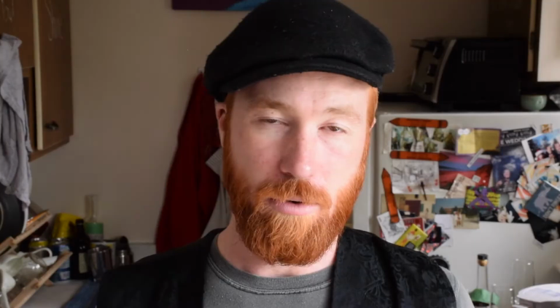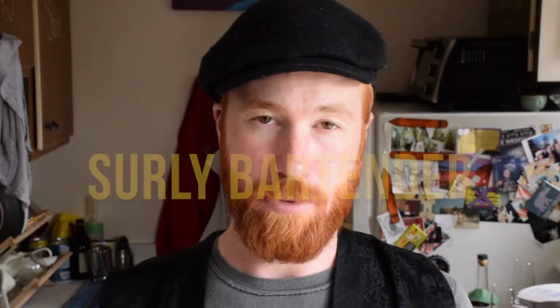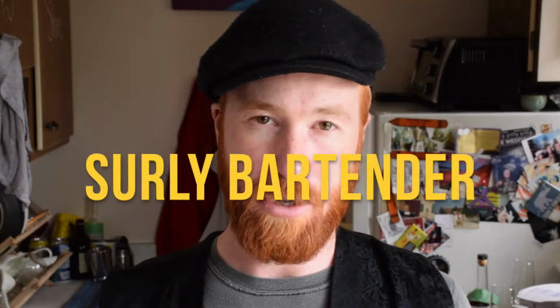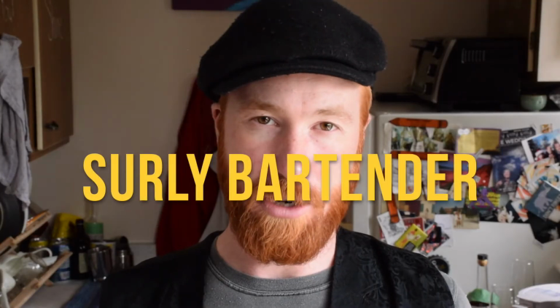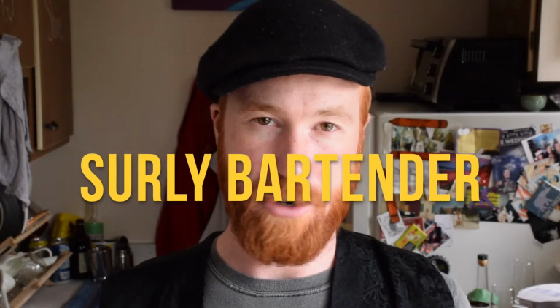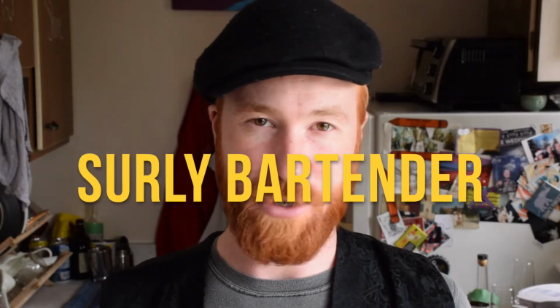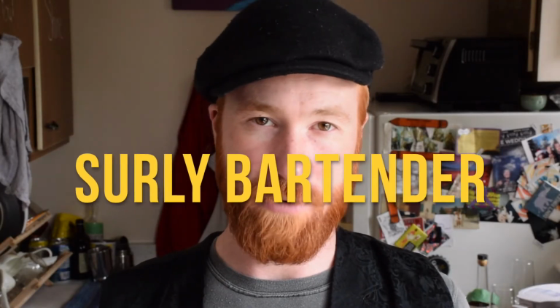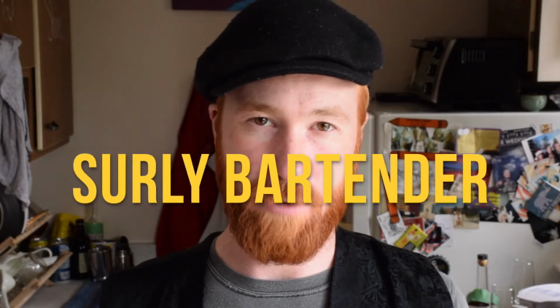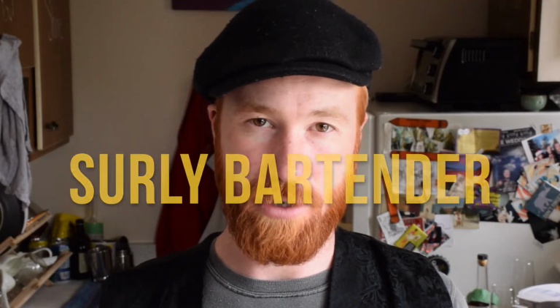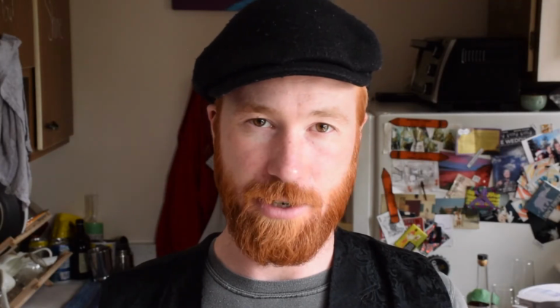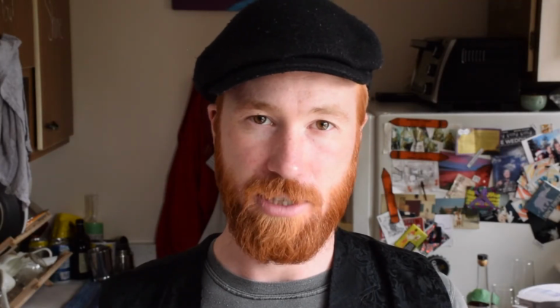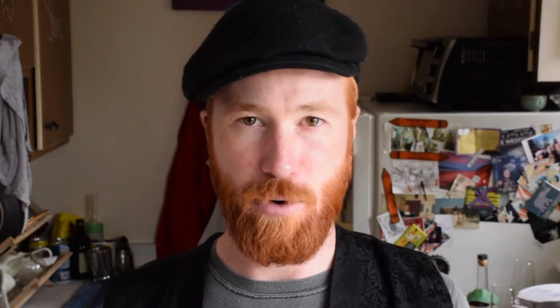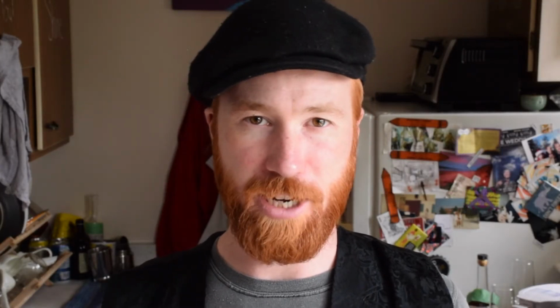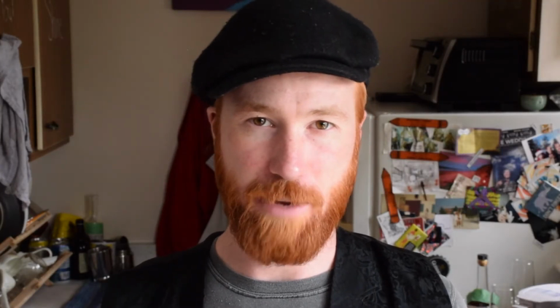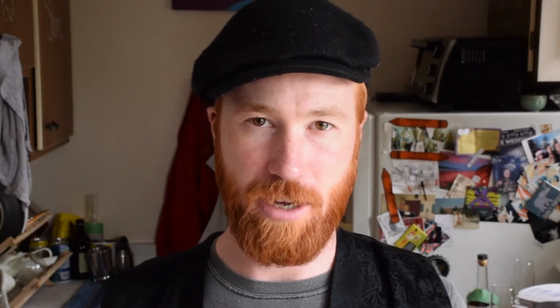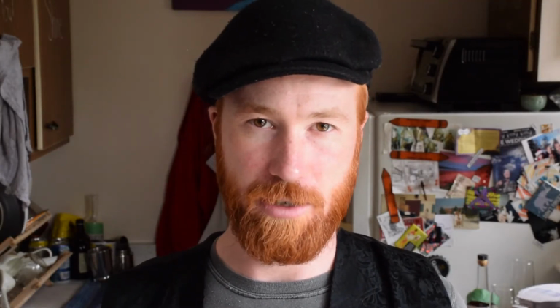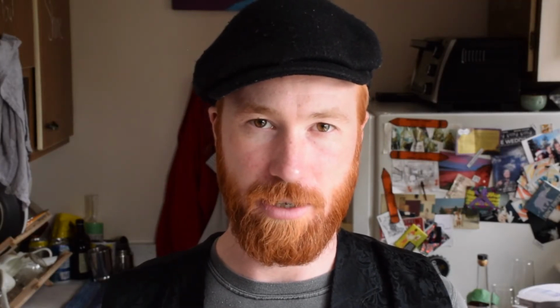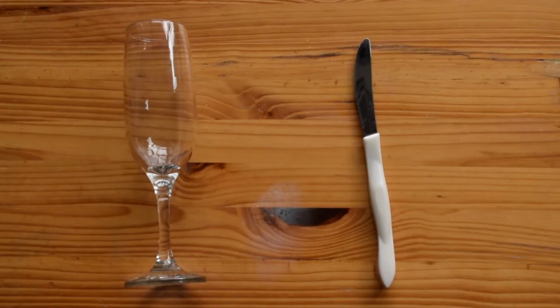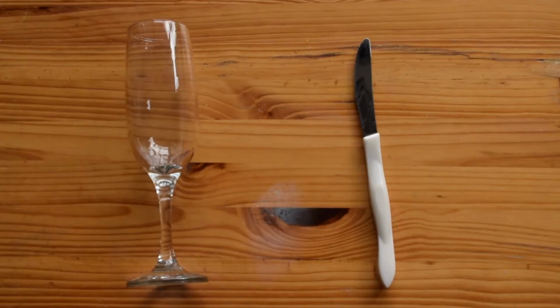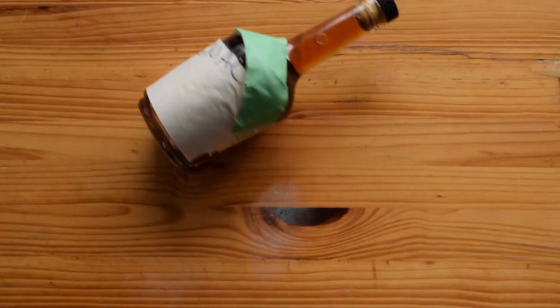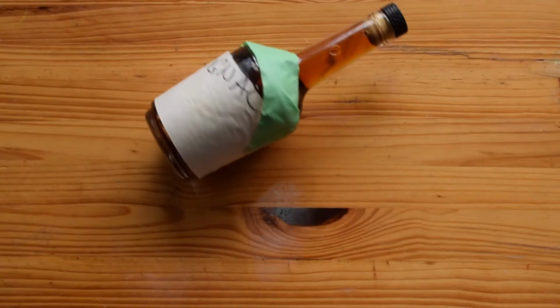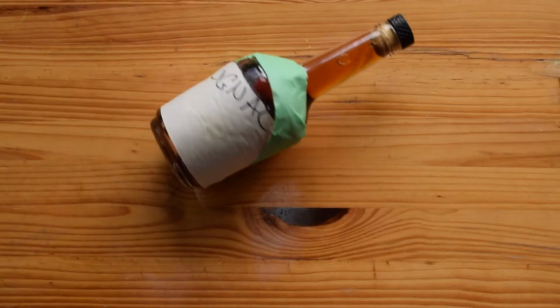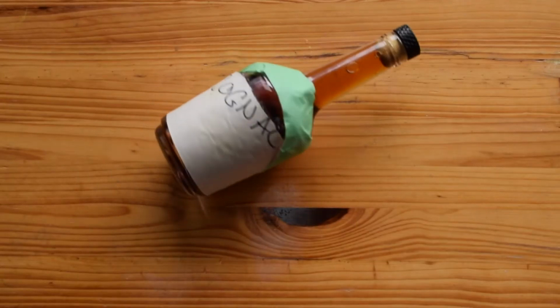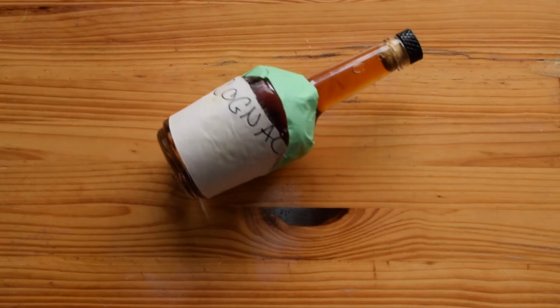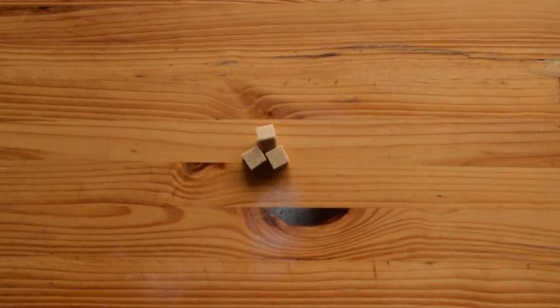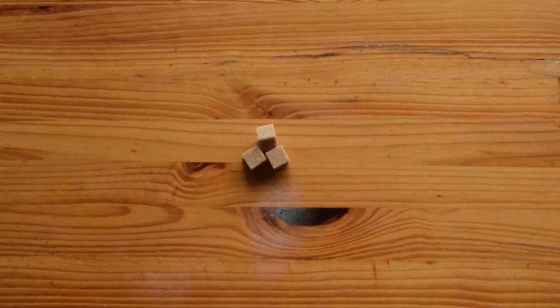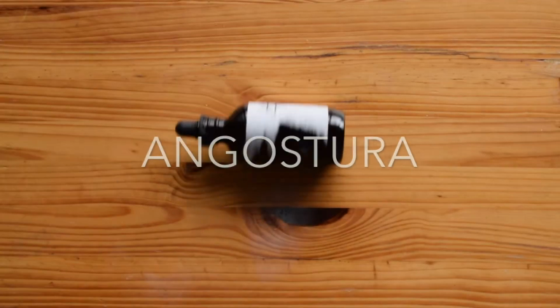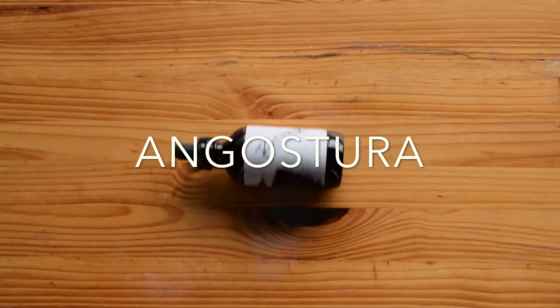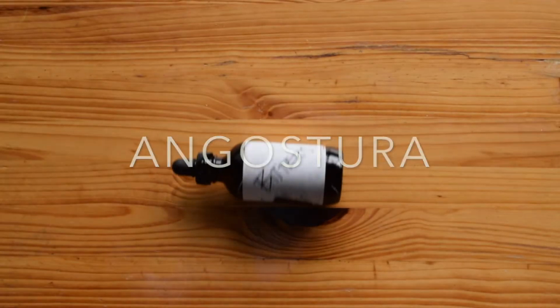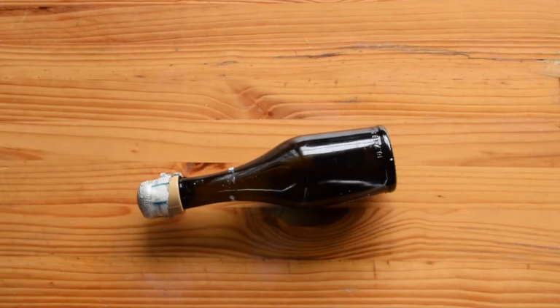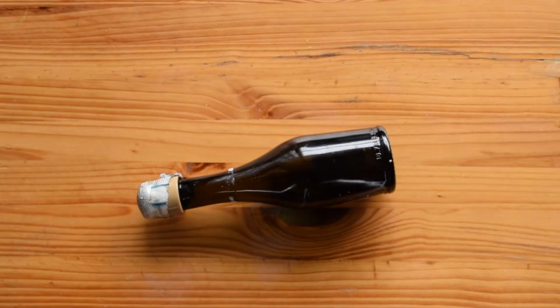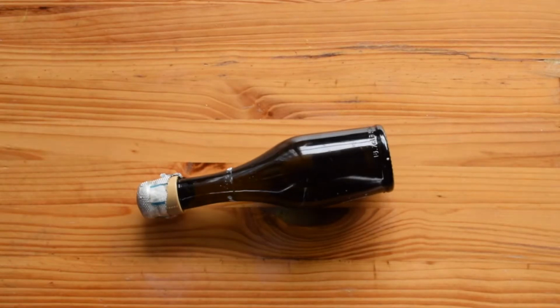Welcome to Surly Bartender. I'm your Surly fucking bartender. Today we're making a champagne cocktail. You're gonna need cognac or brandy, a sugarcube, bitters, and sparkling wine.